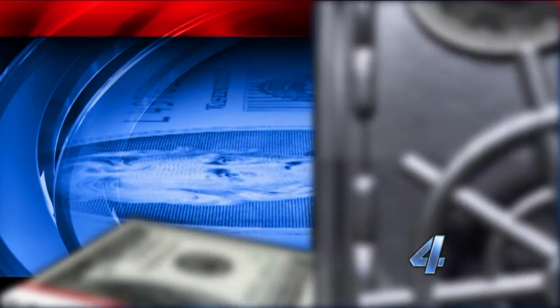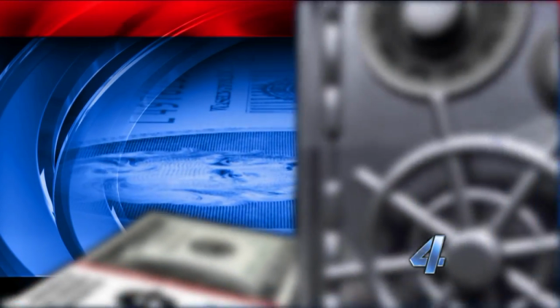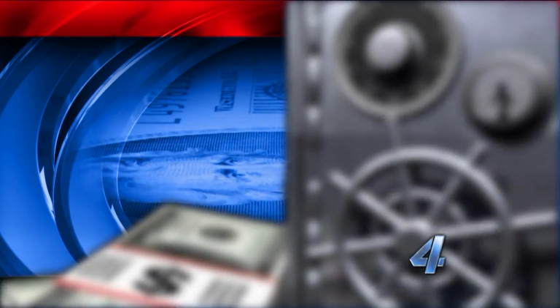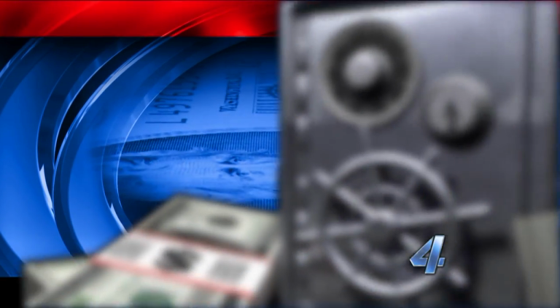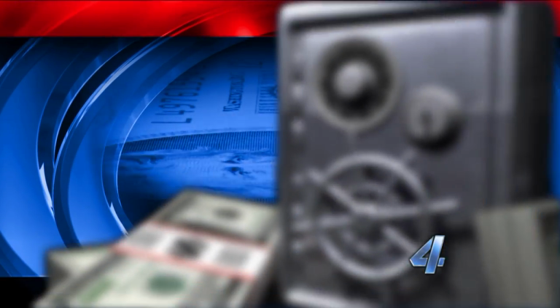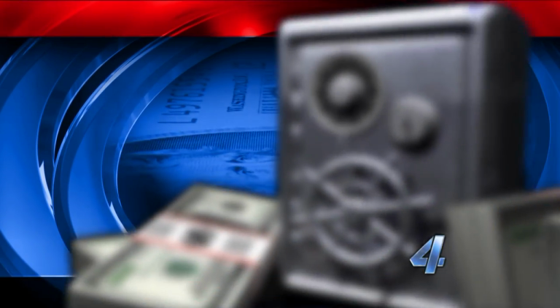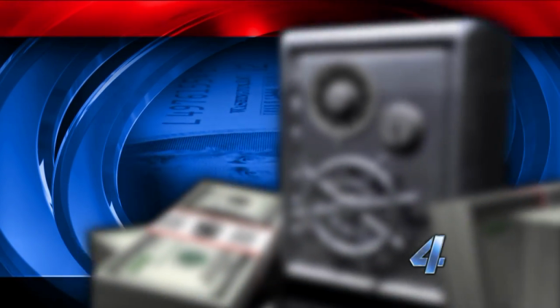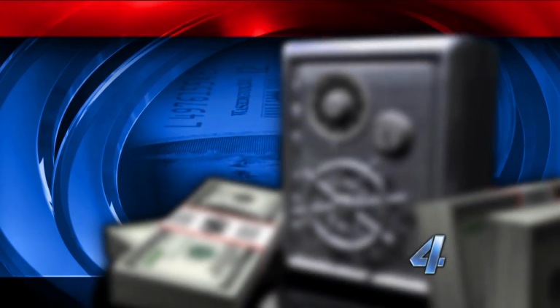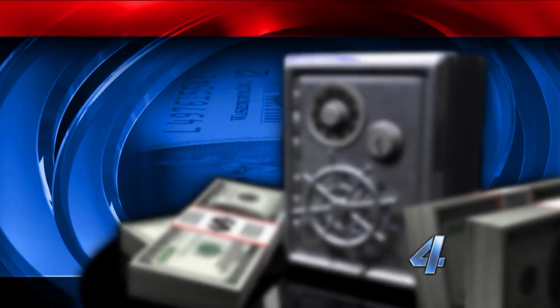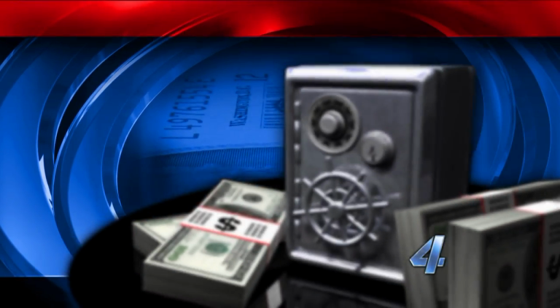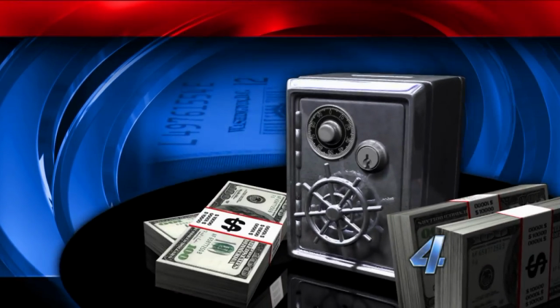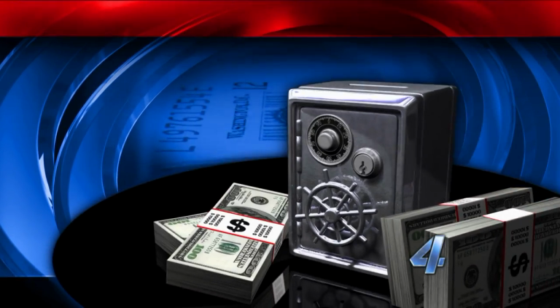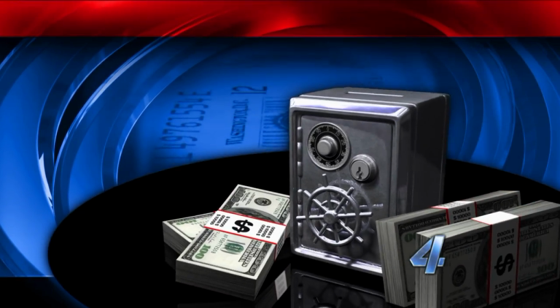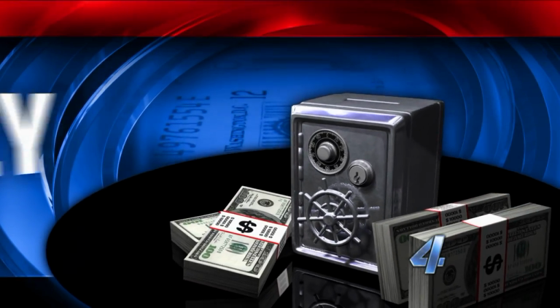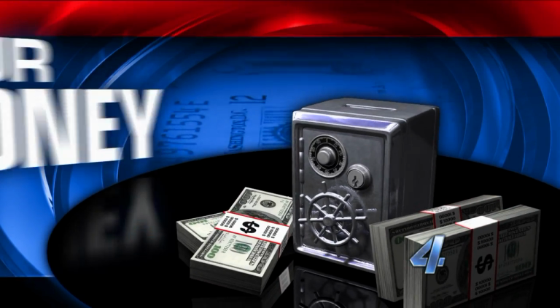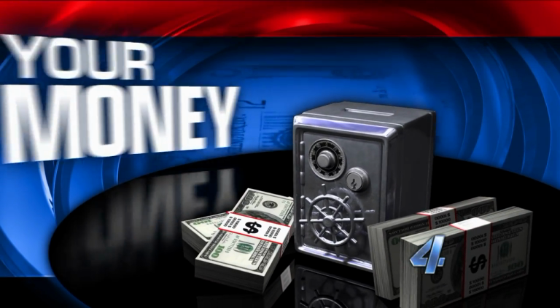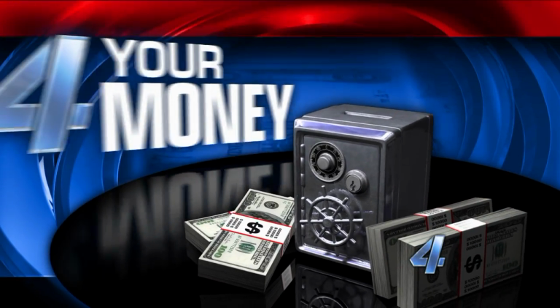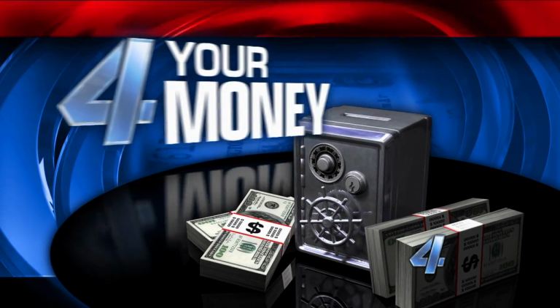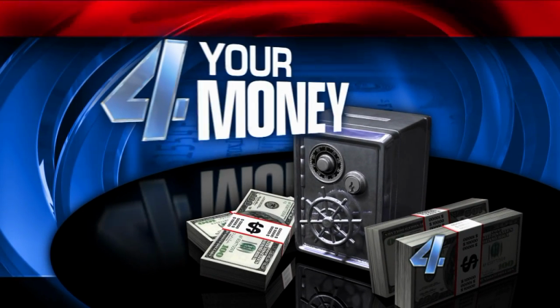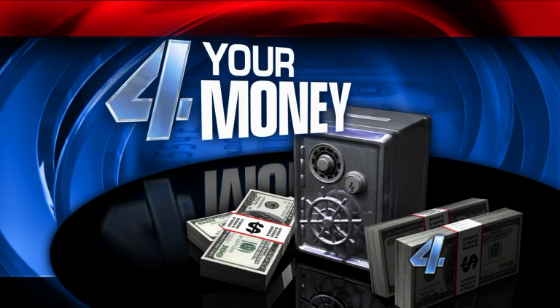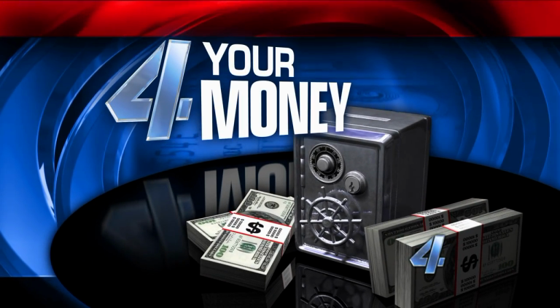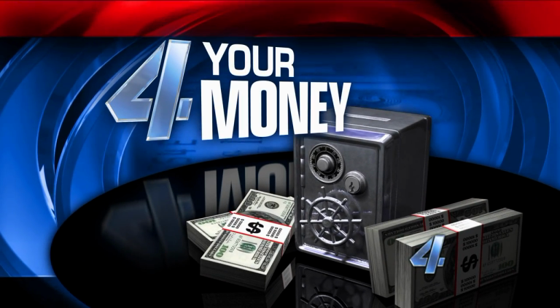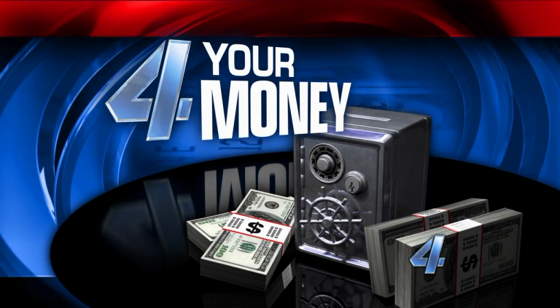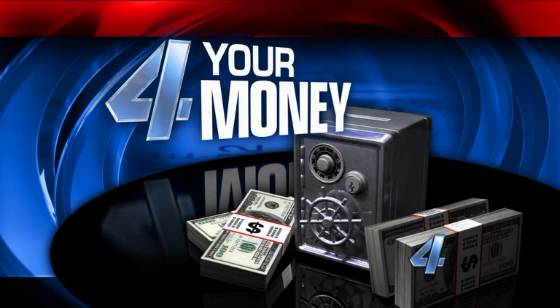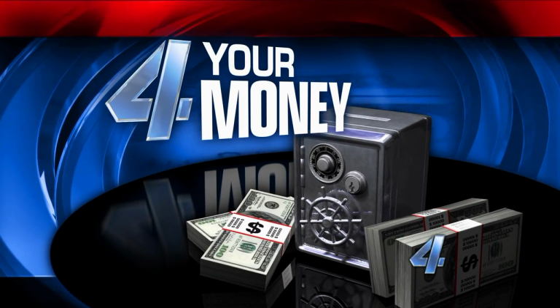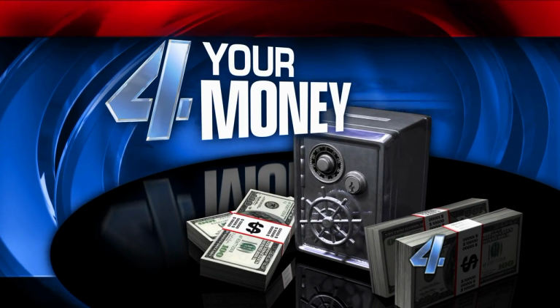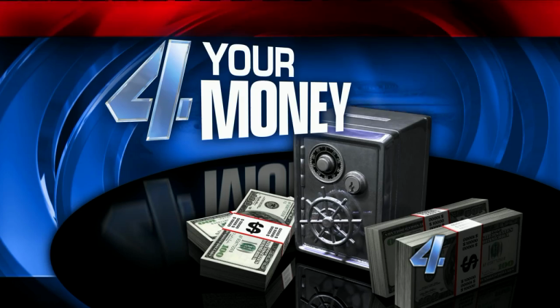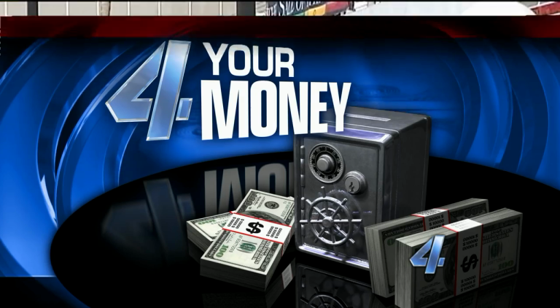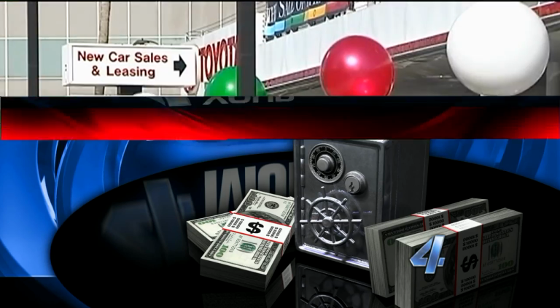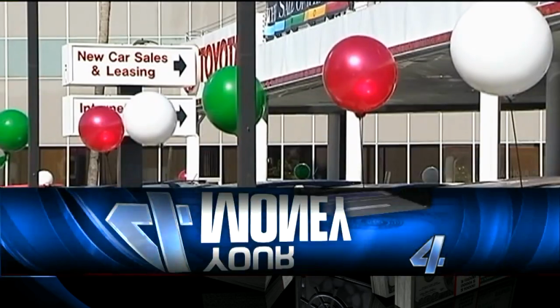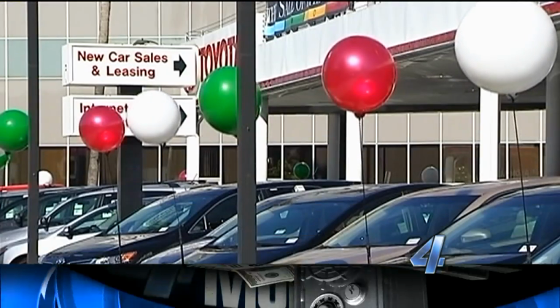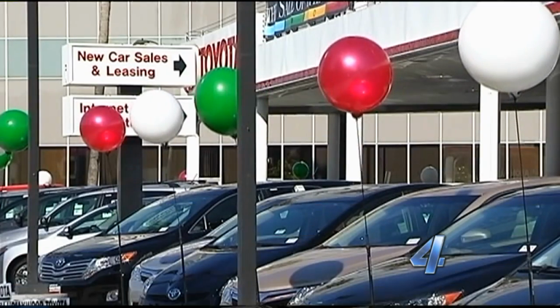Today for your money, you need a new car. Do you get a used one or a brand new one off the lot?